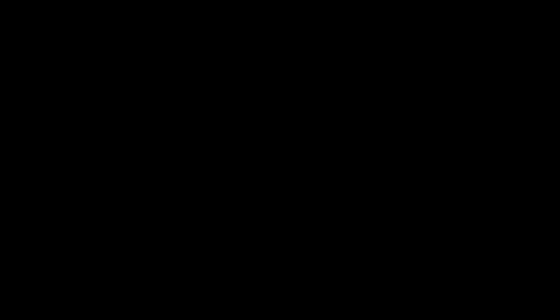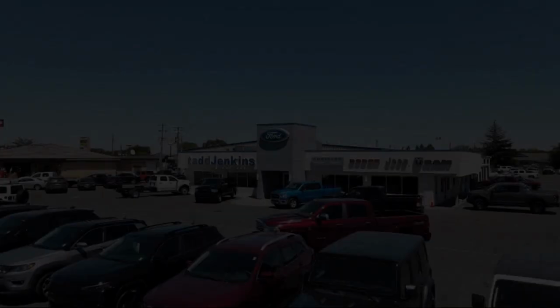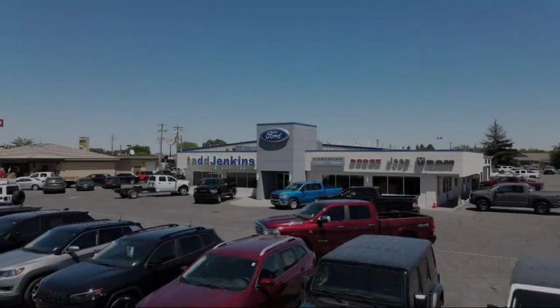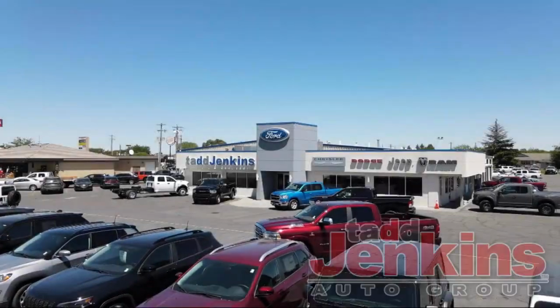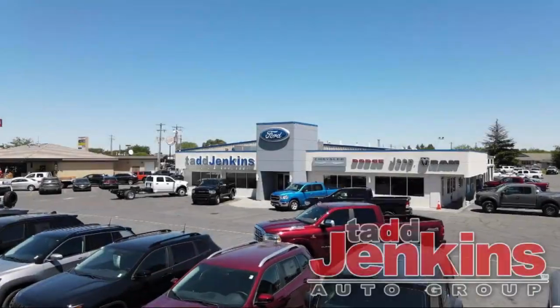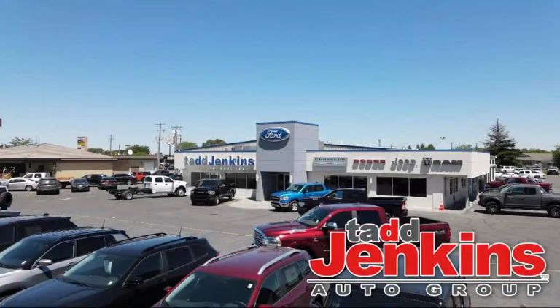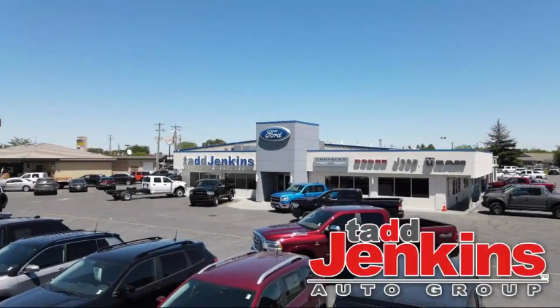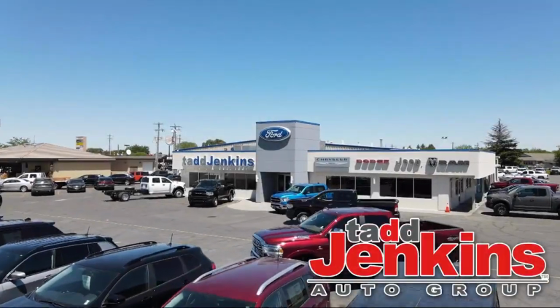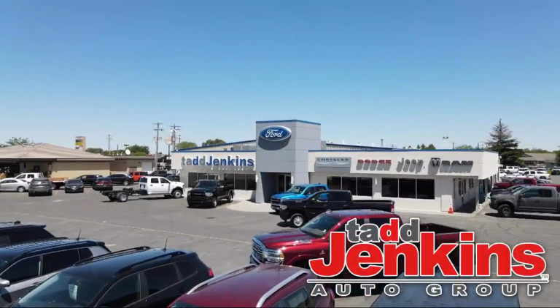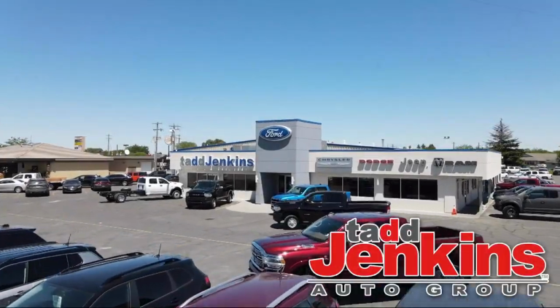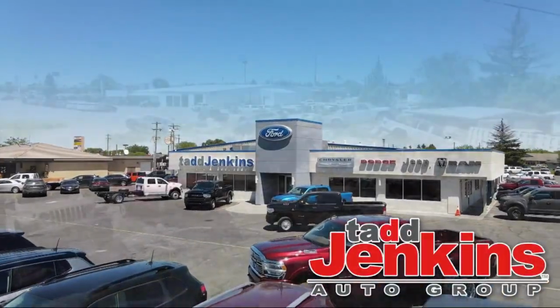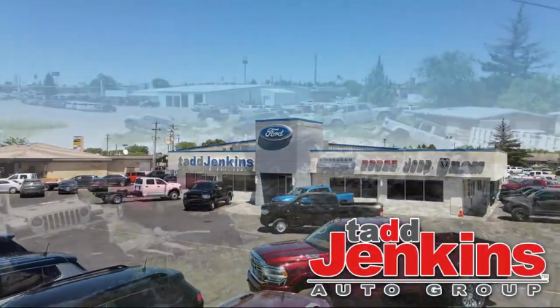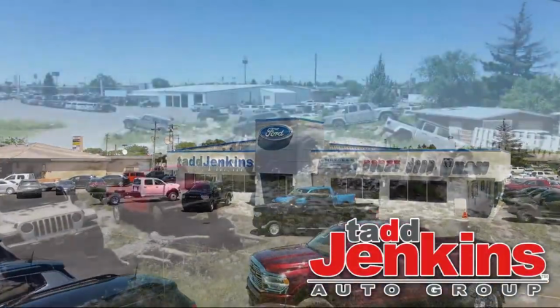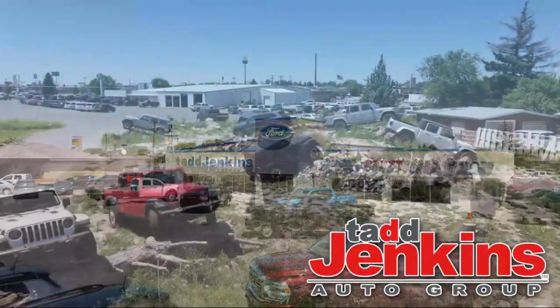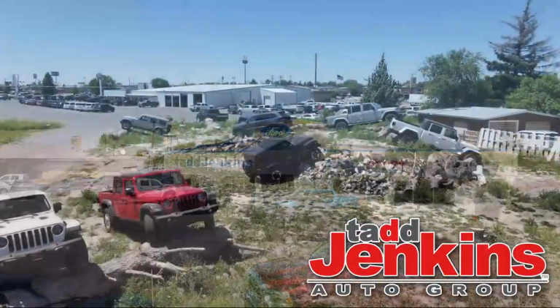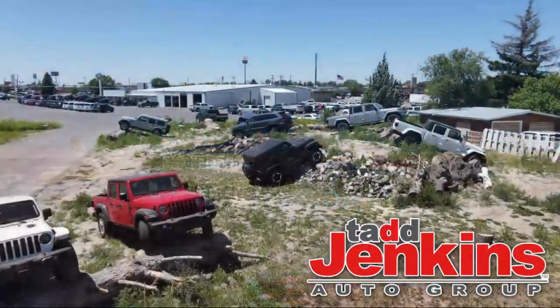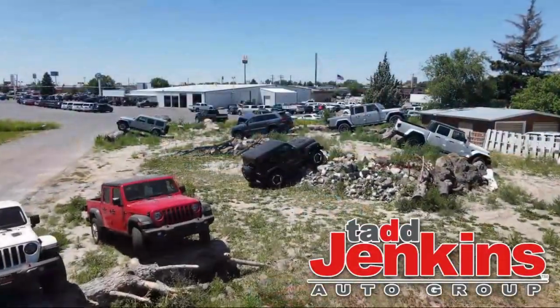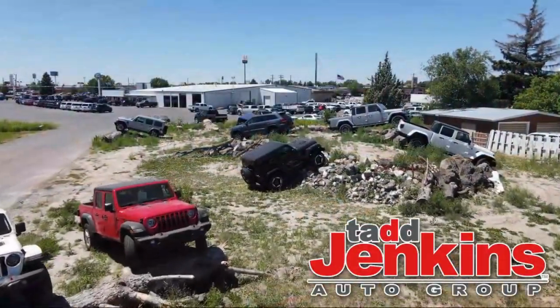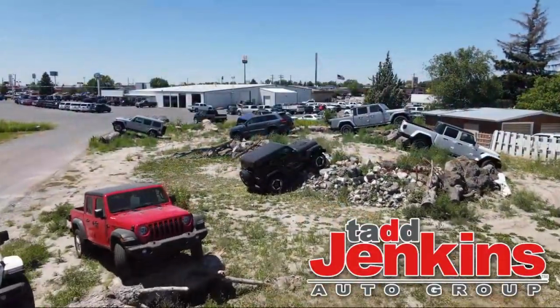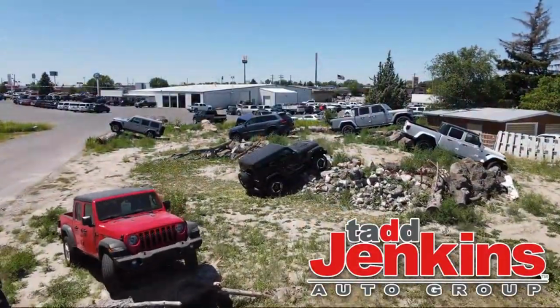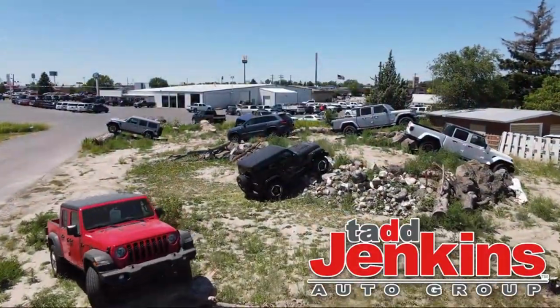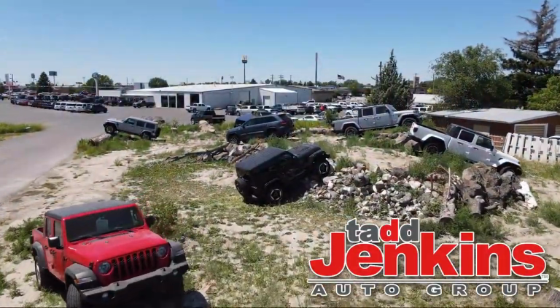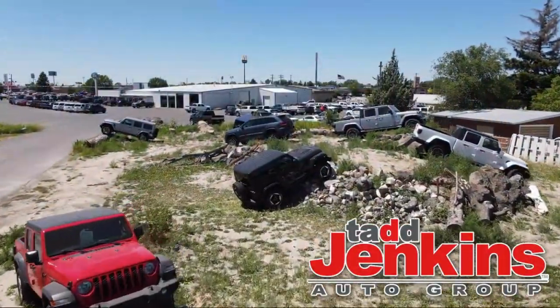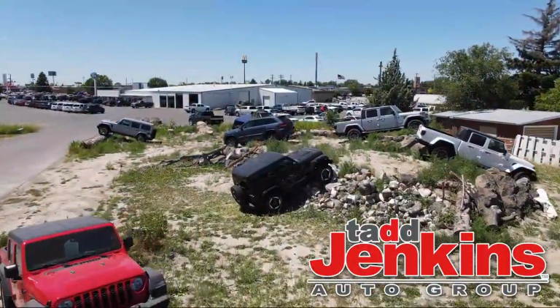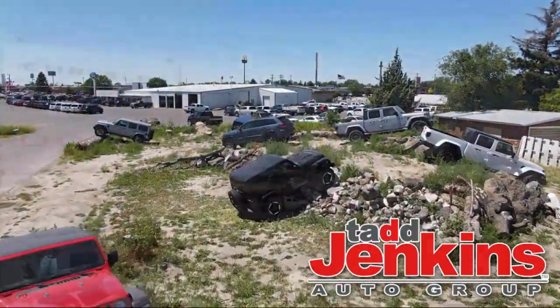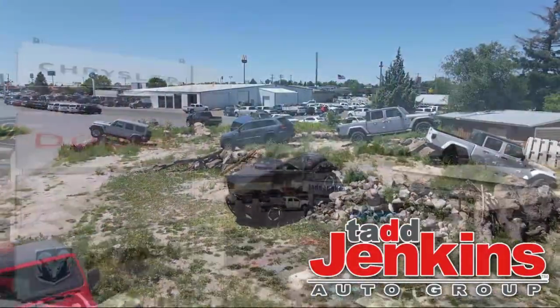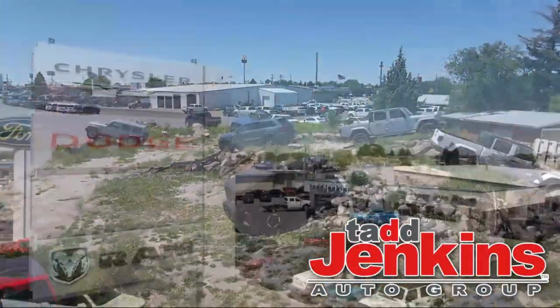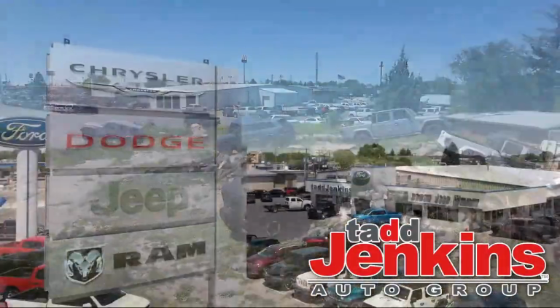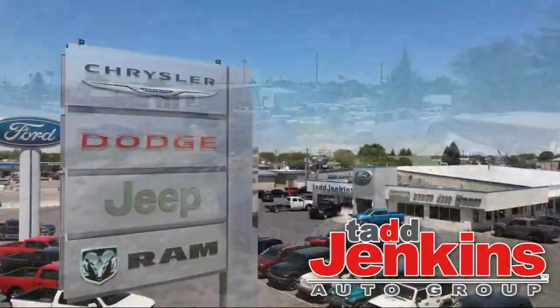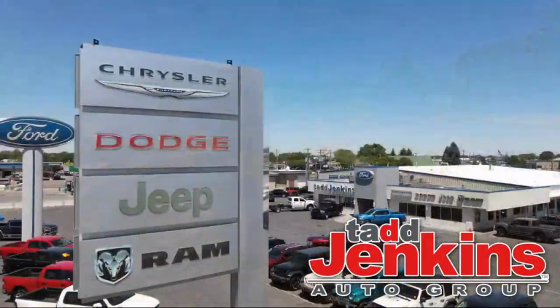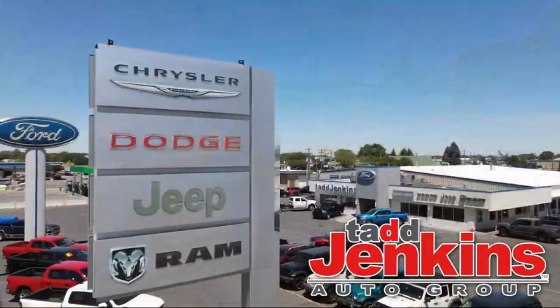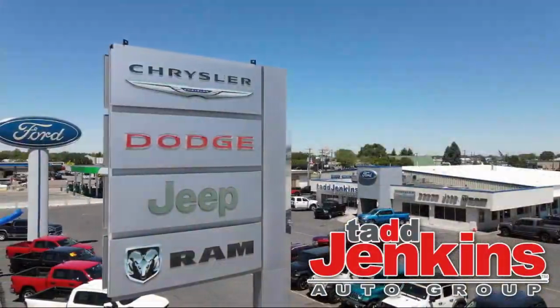Welcome to Tad Jenkins Ford, and here's a look at one of our great vehicles for sale.